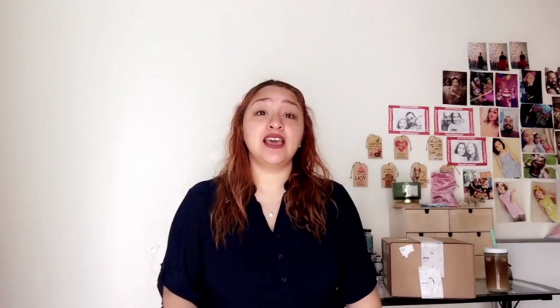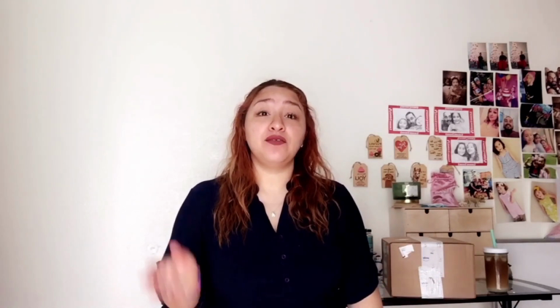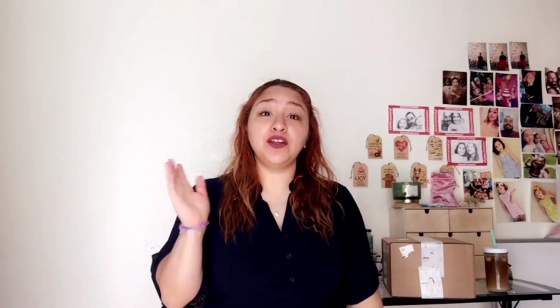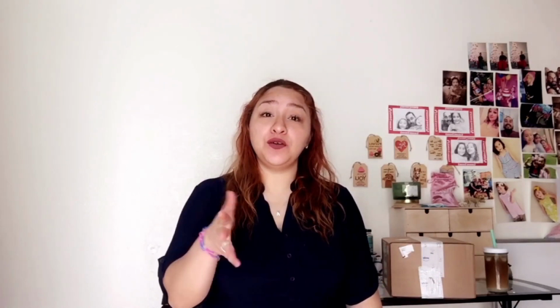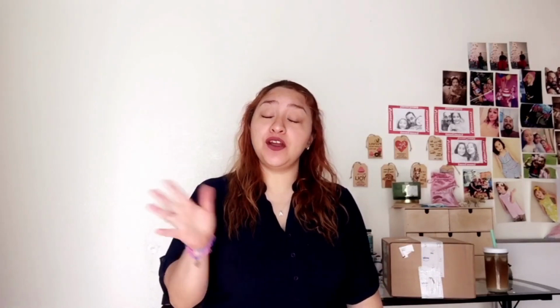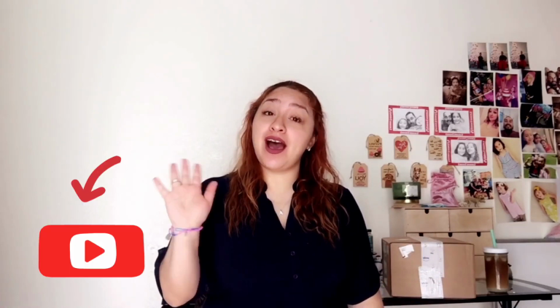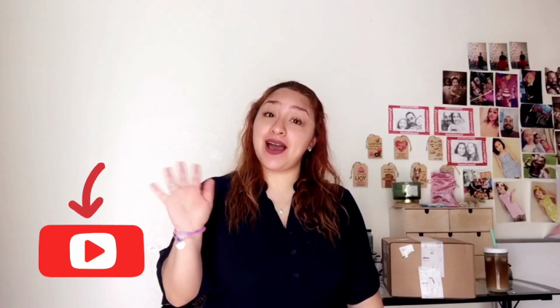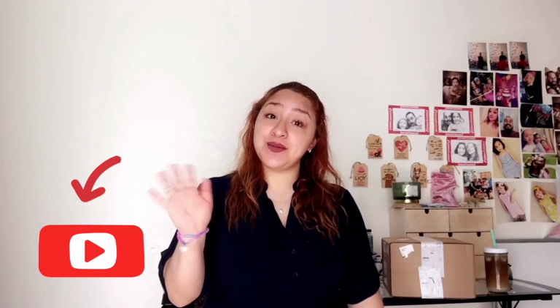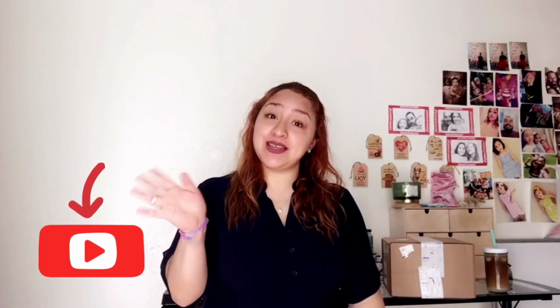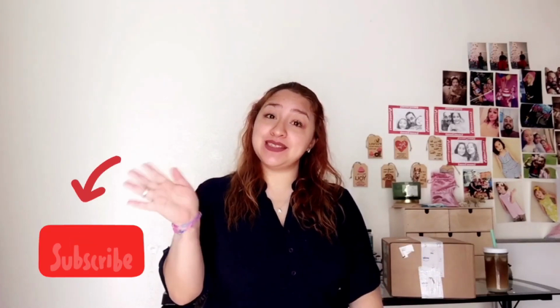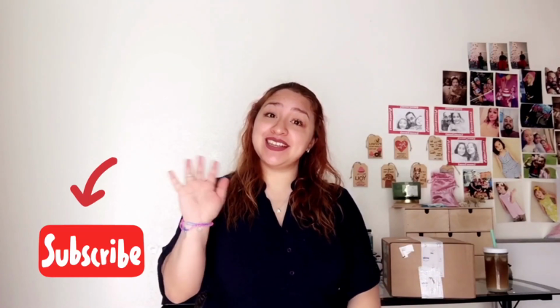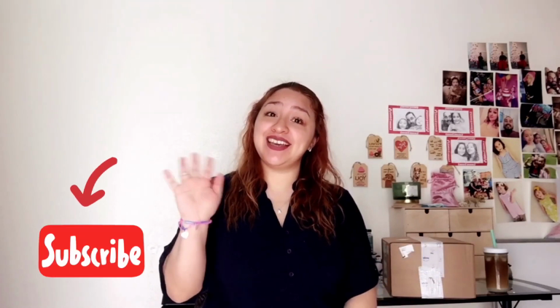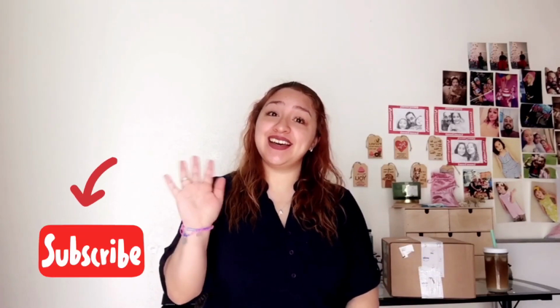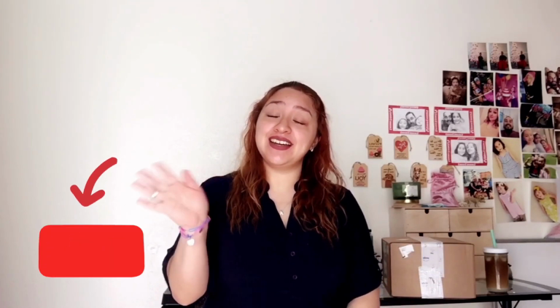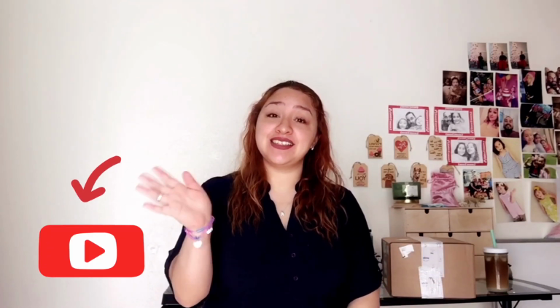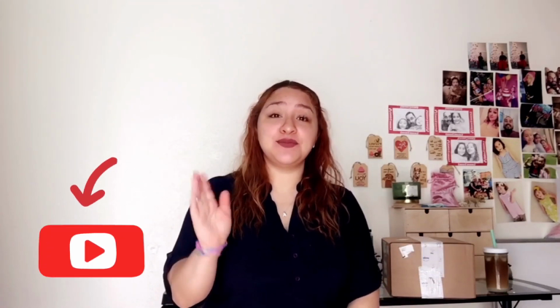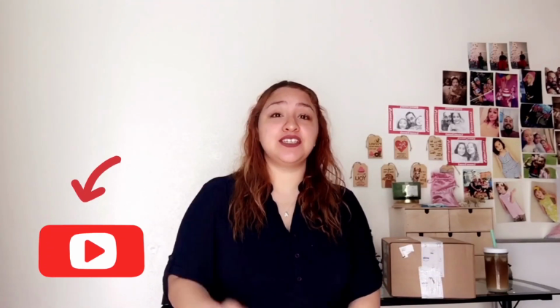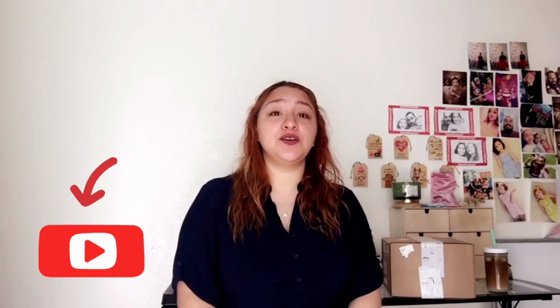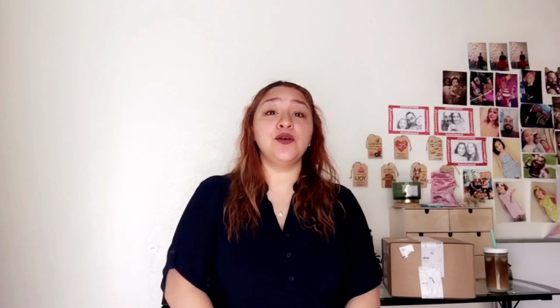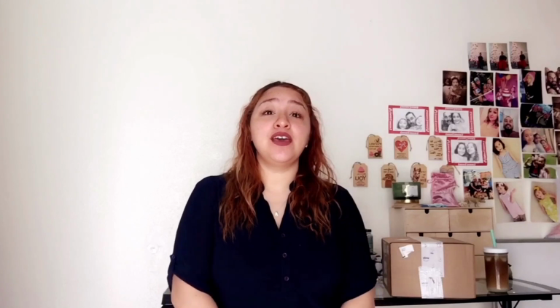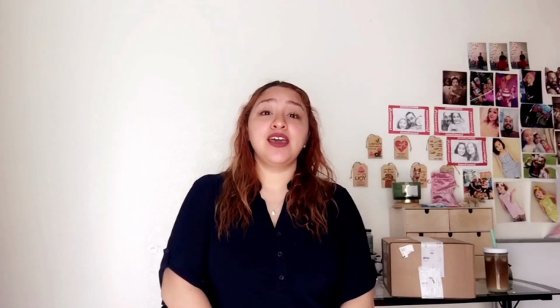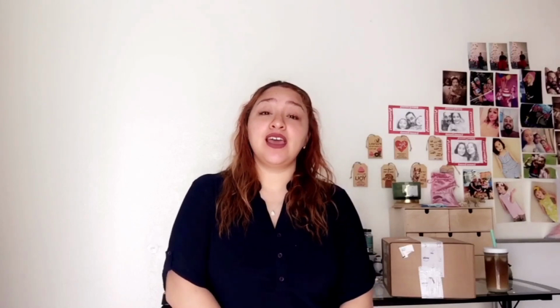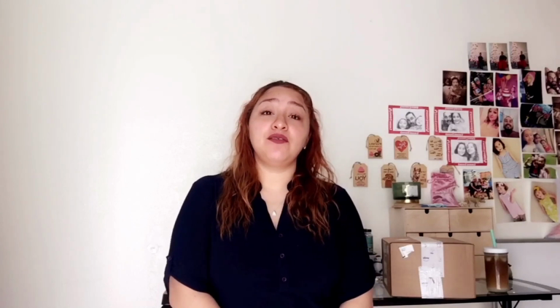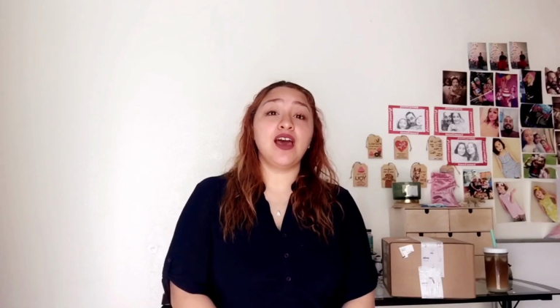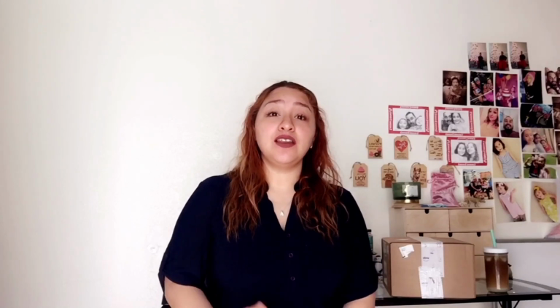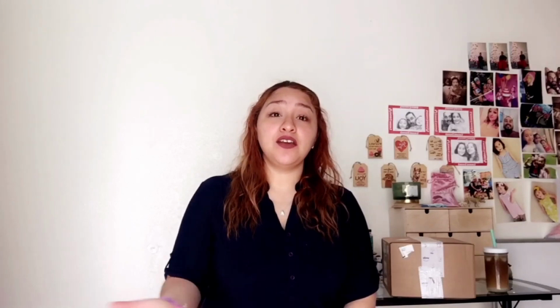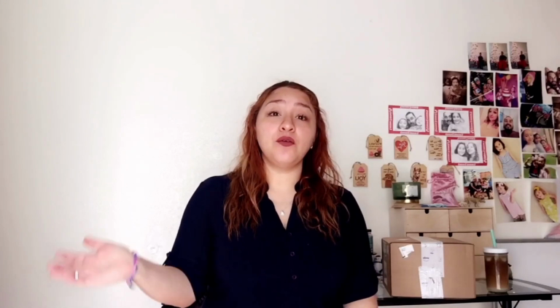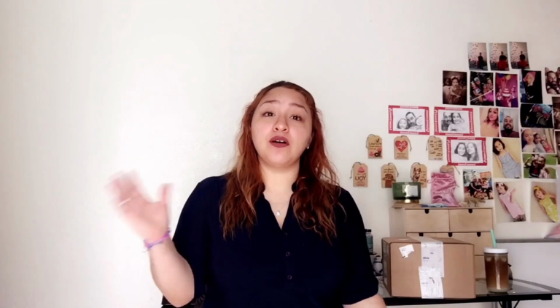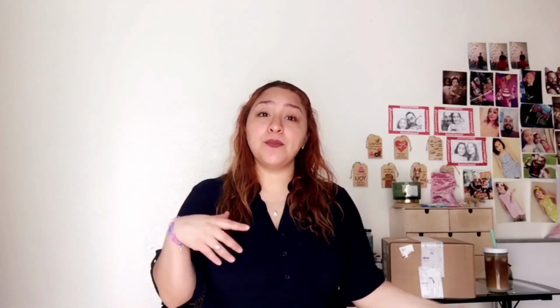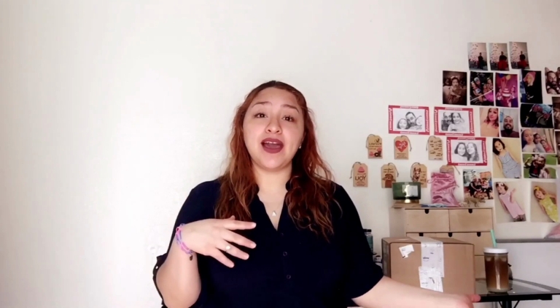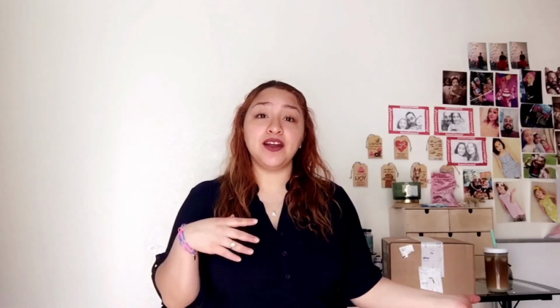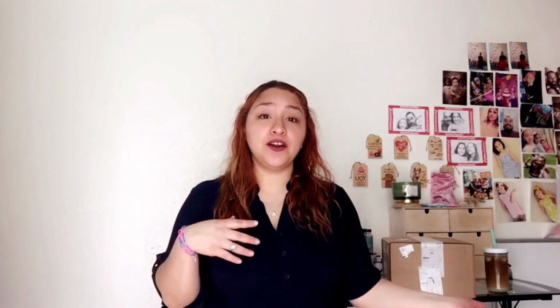If you're new here, hi, my name's Lydia. Nice to meet you. And if you're not new here, welcome back, girl.